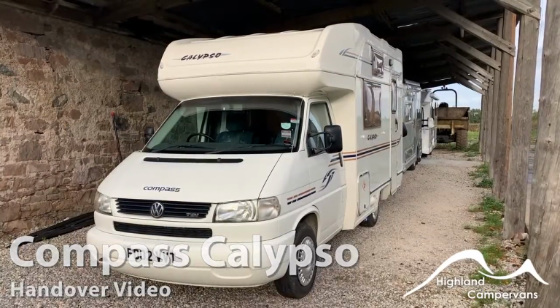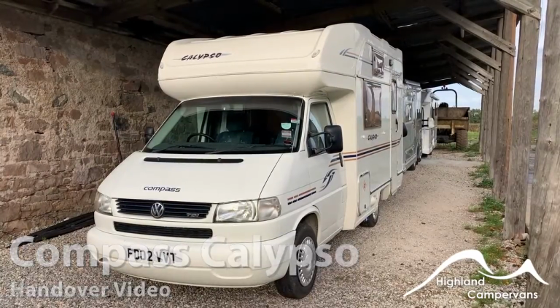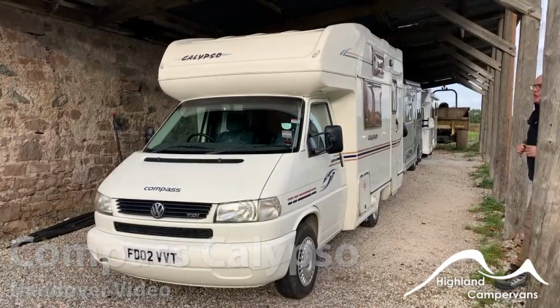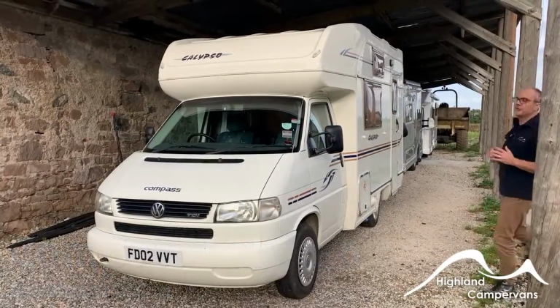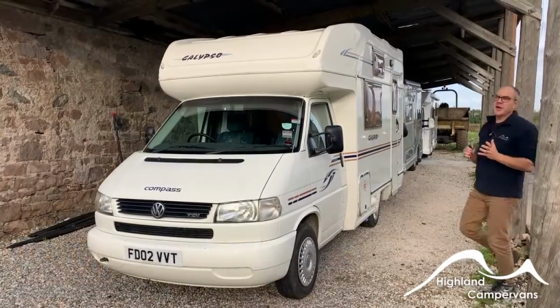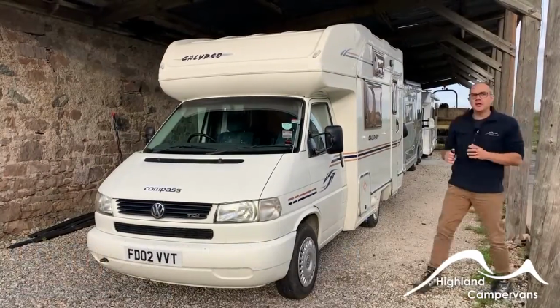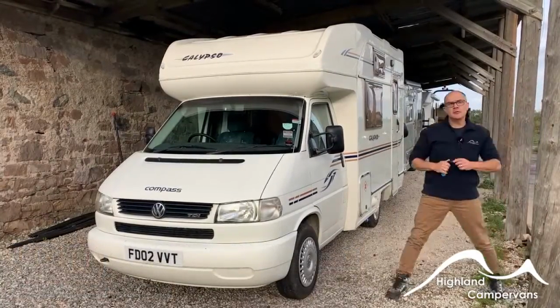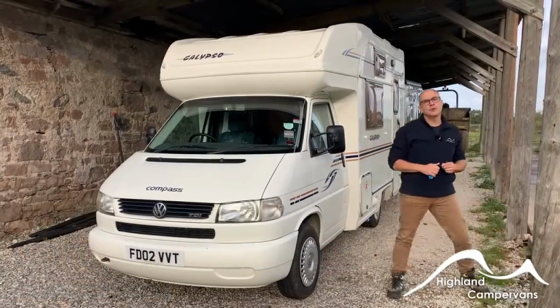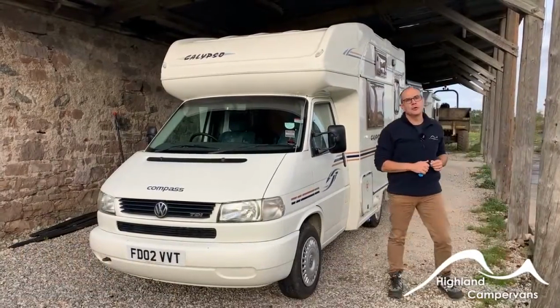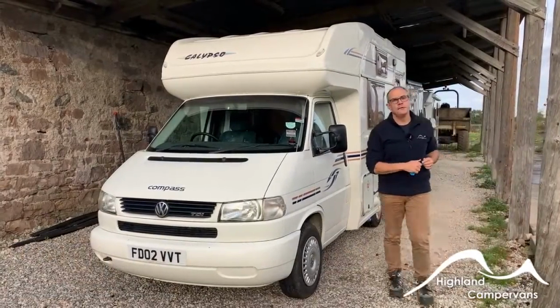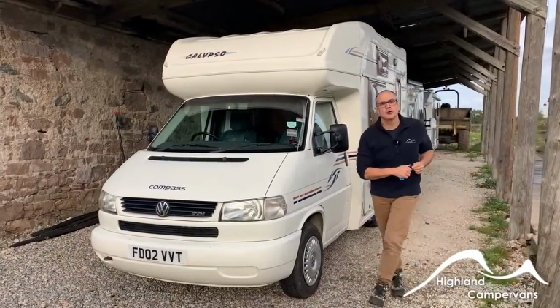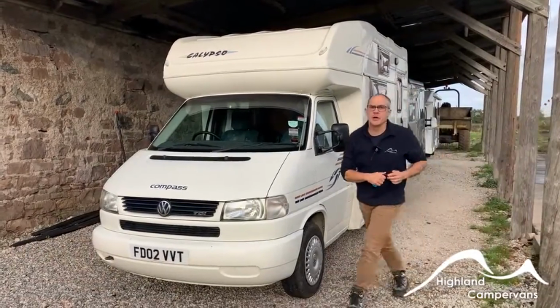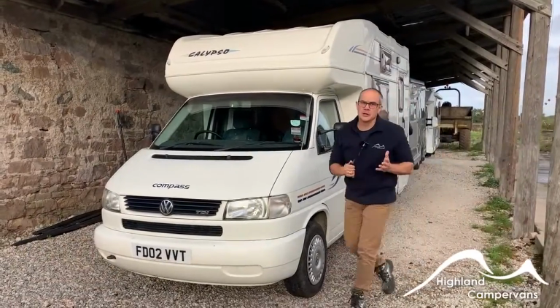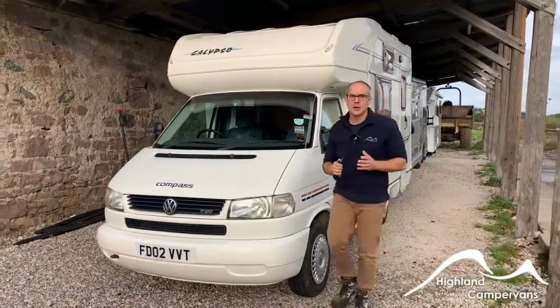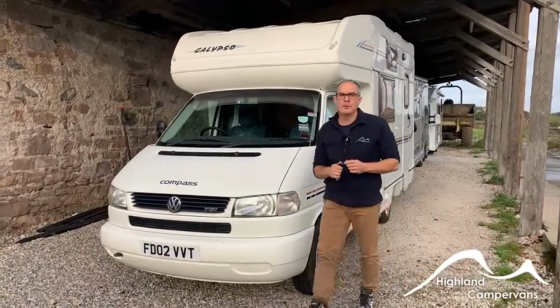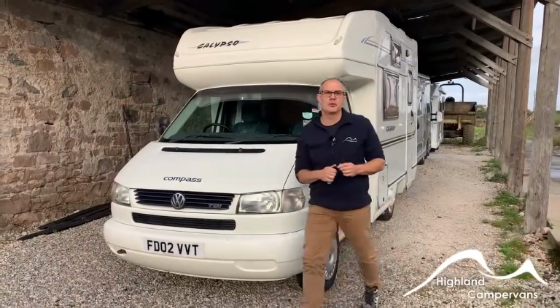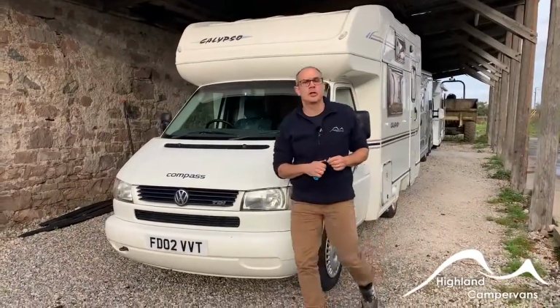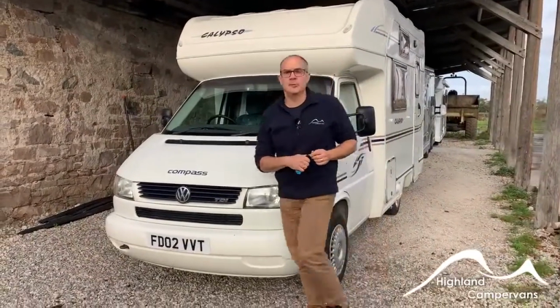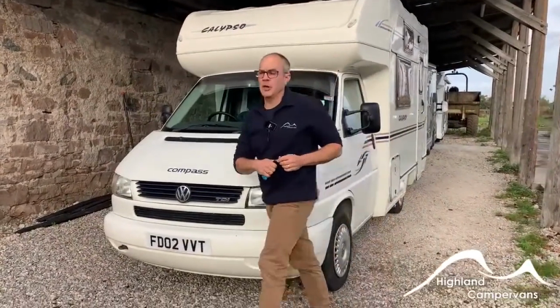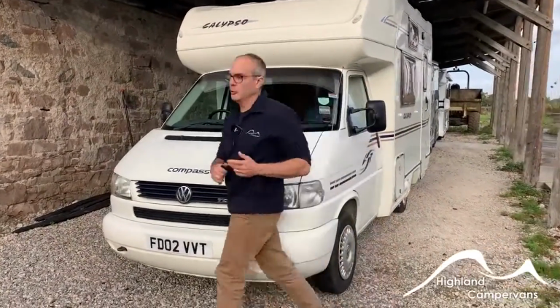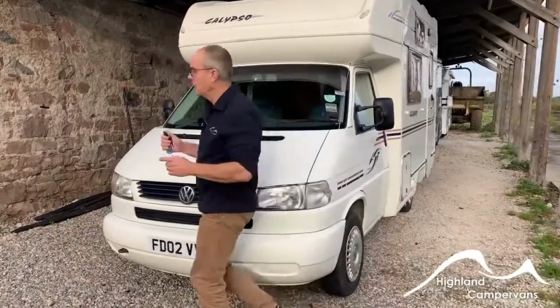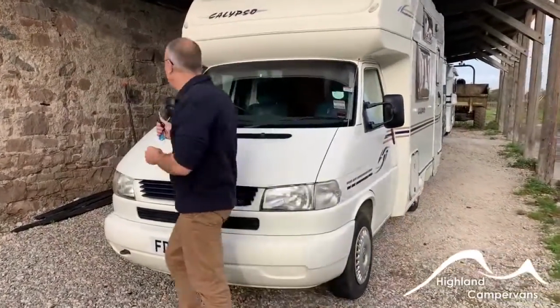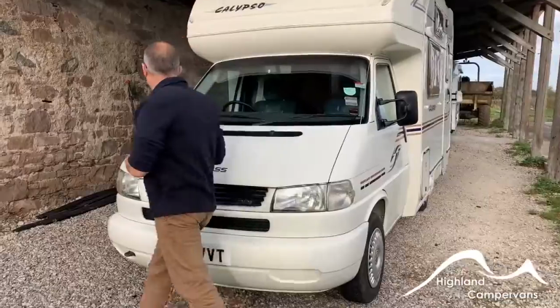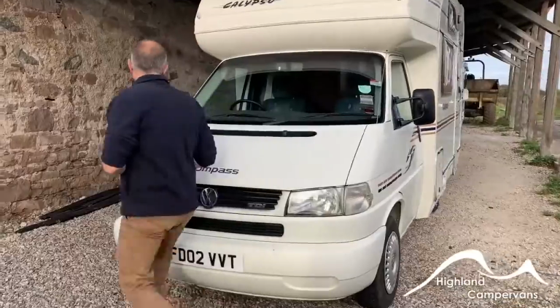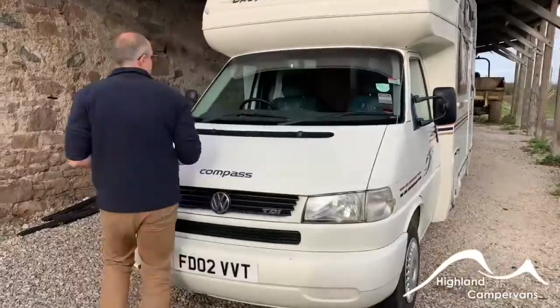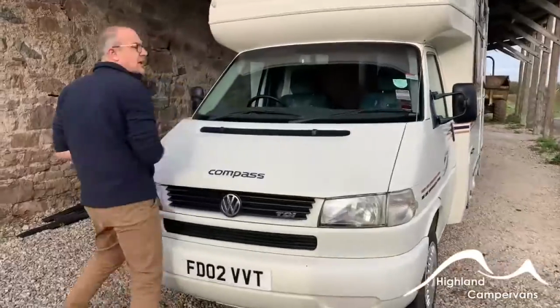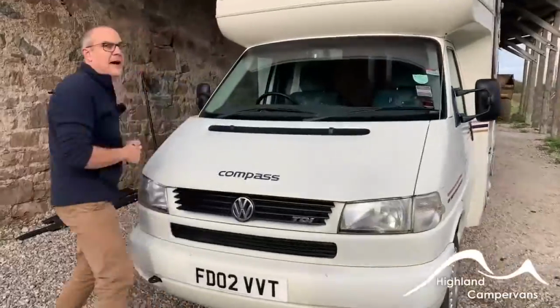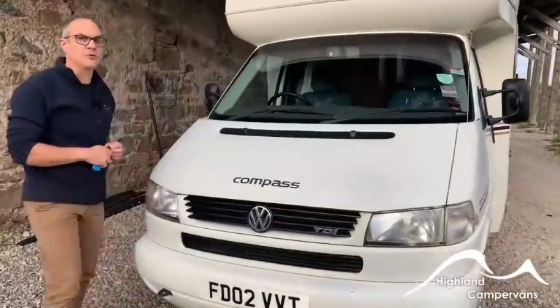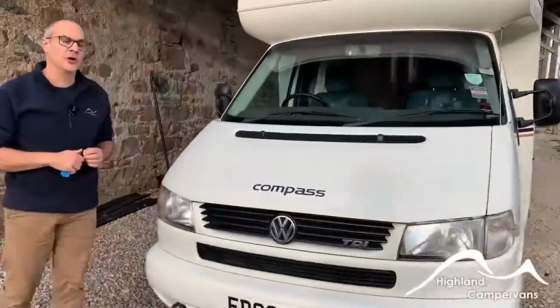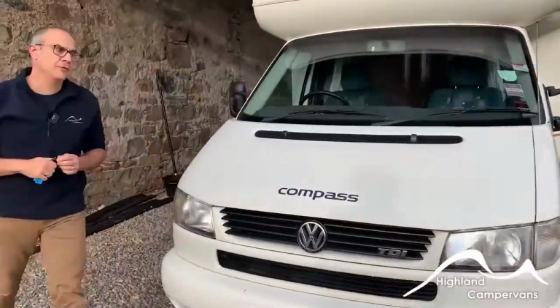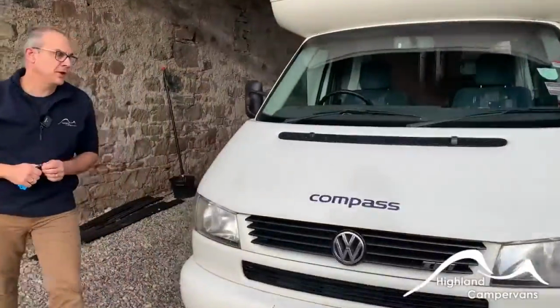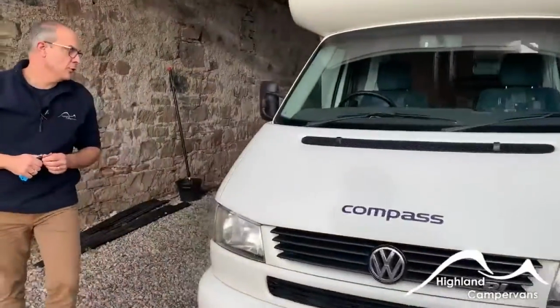This is the handover for the Volkswagen Compass Calypso. We'll begin on the outside of the vehicle.